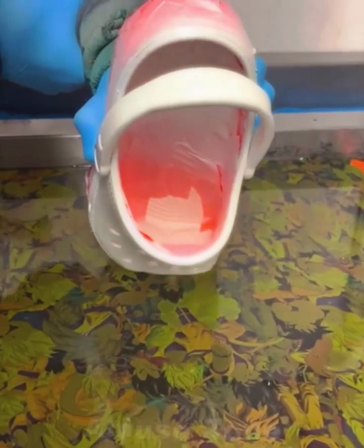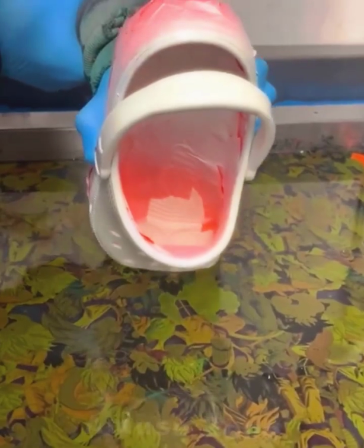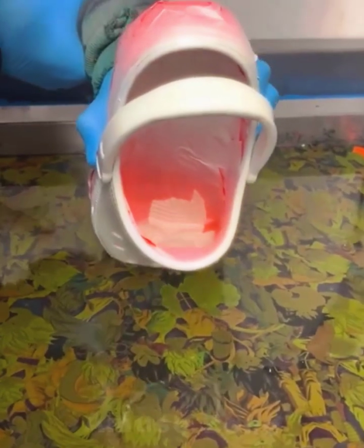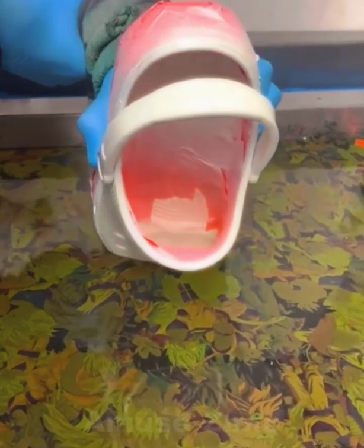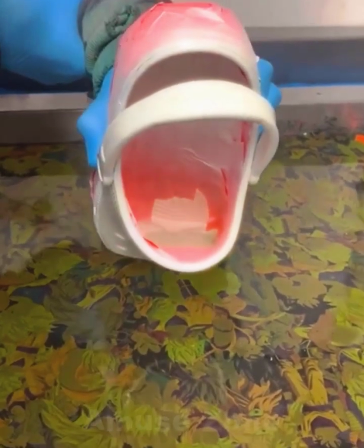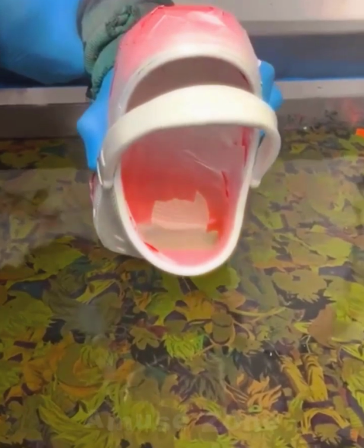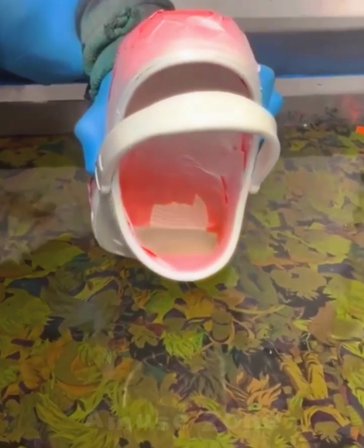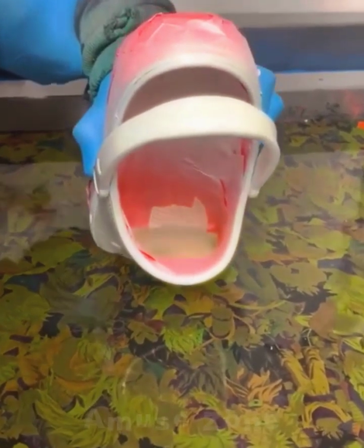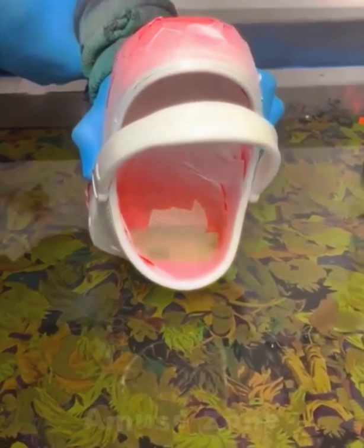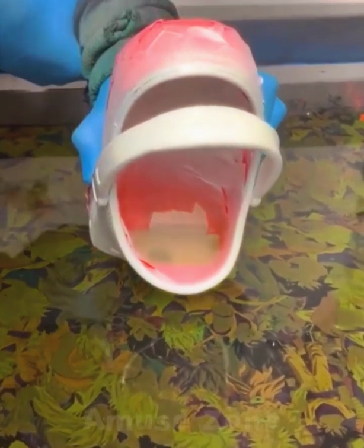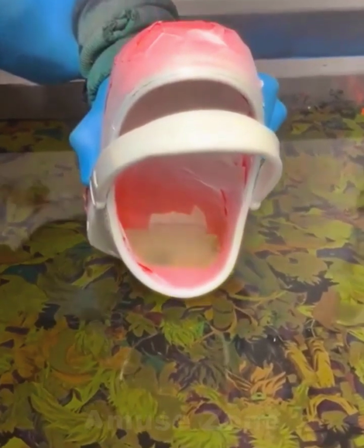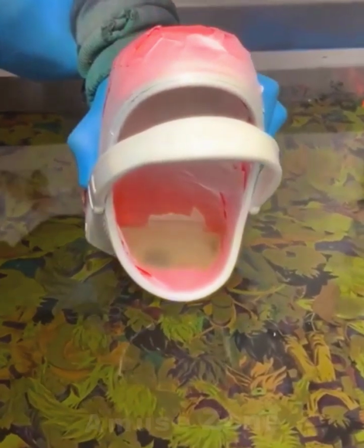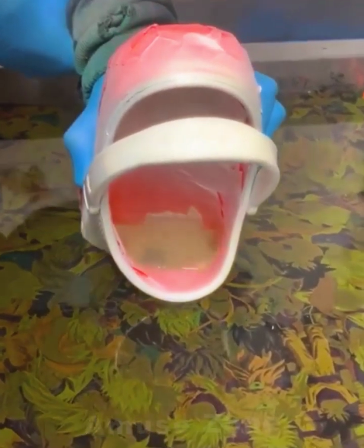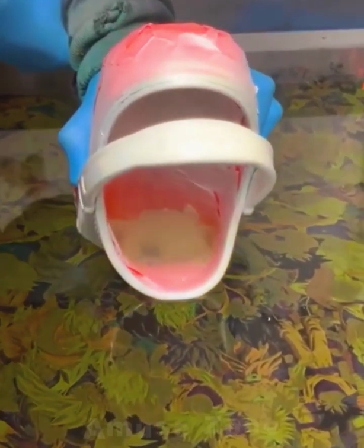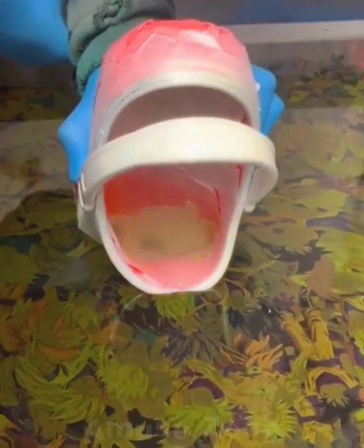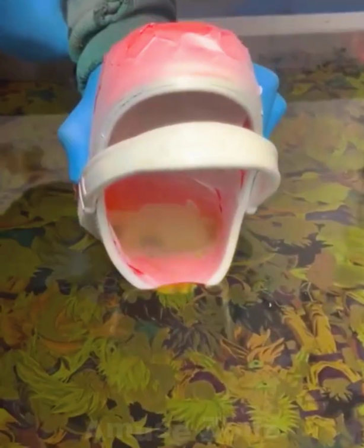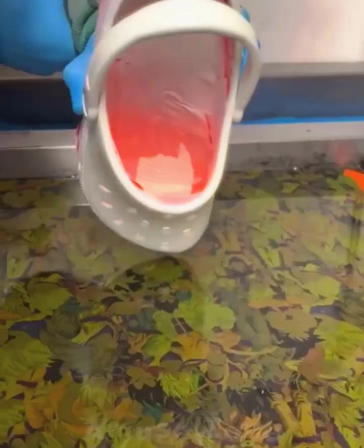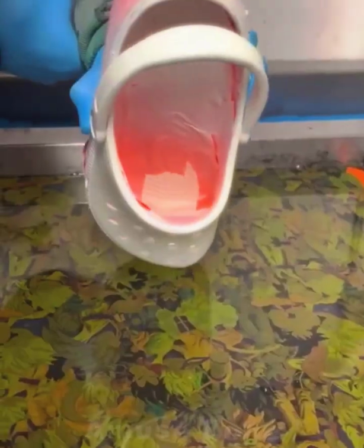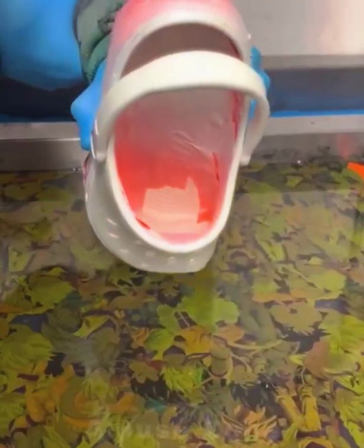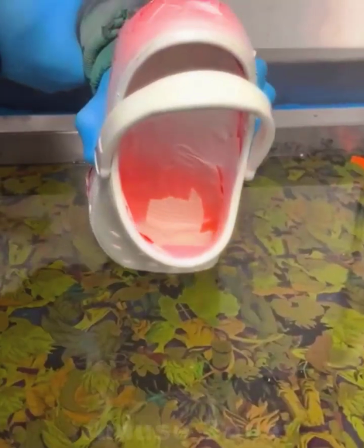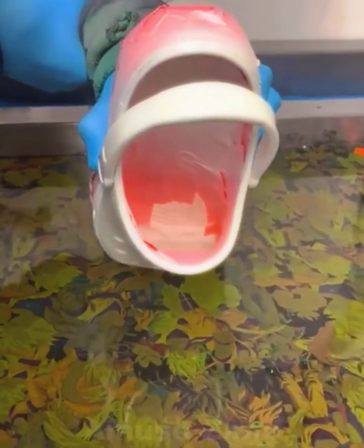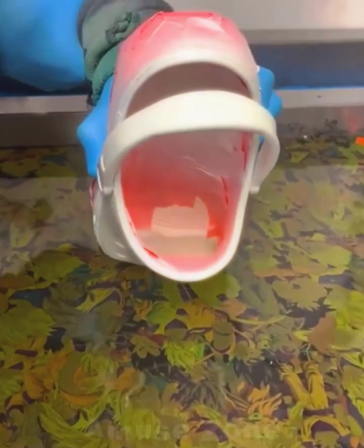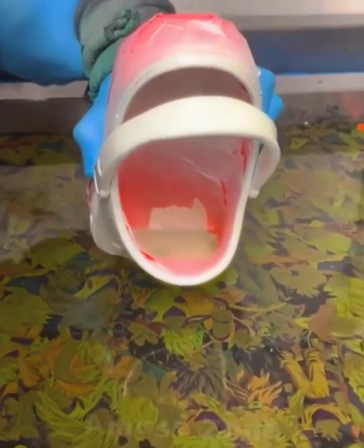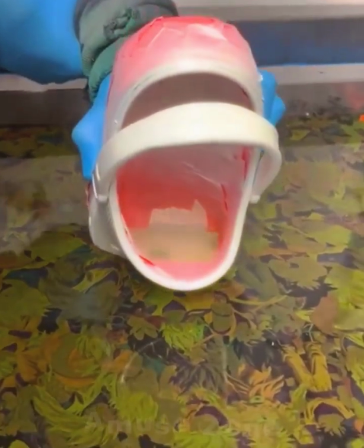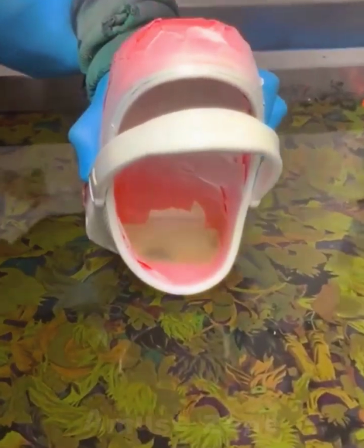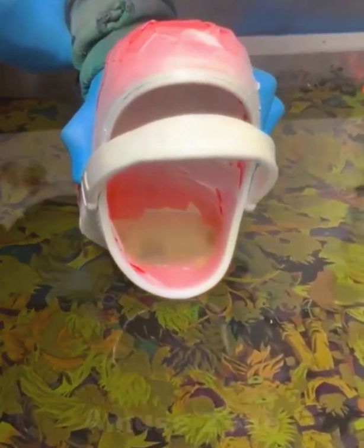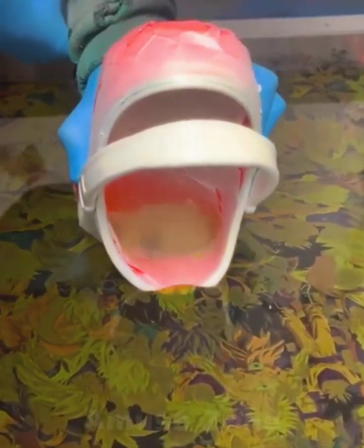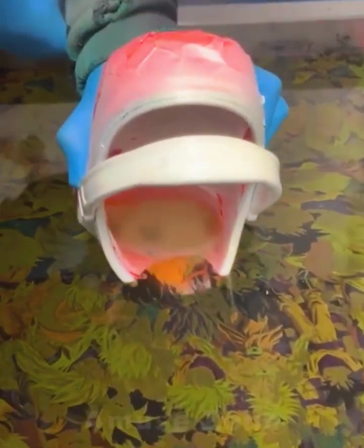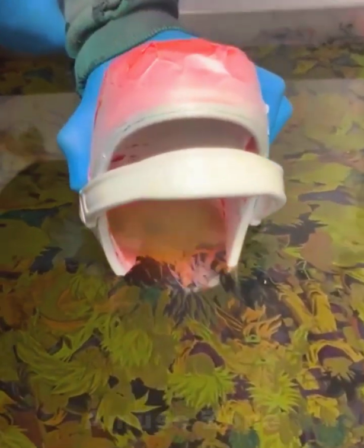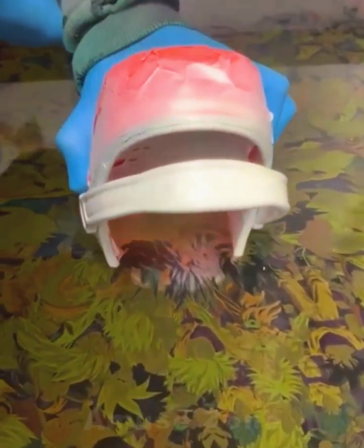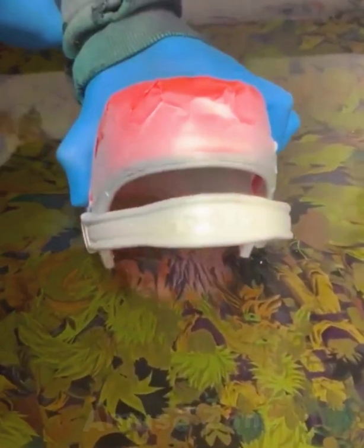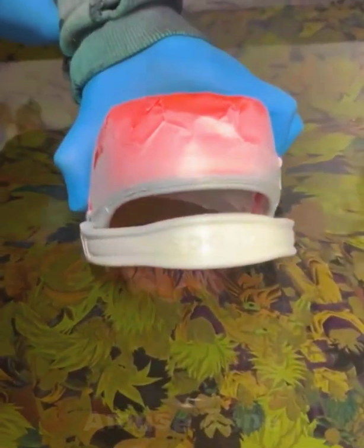That's how easy it is to cover your shoes with any pattern, if you want a superhero from the Marvel Universe or Barbie.